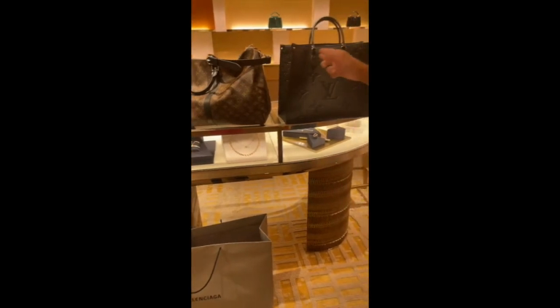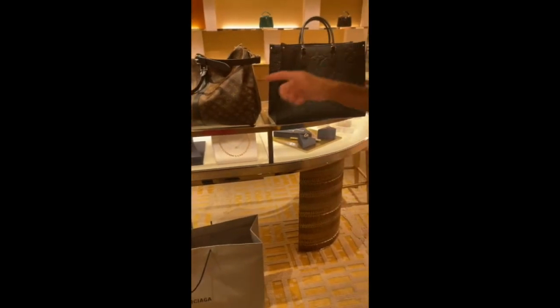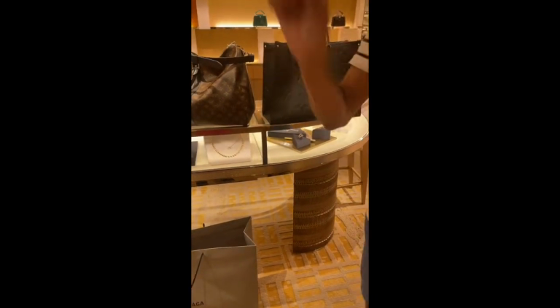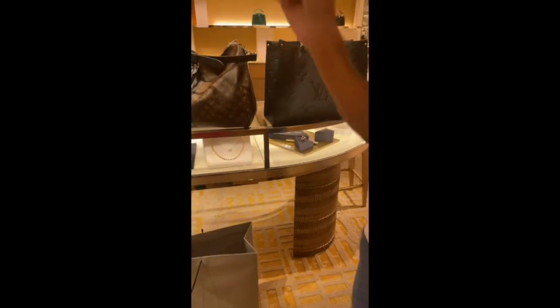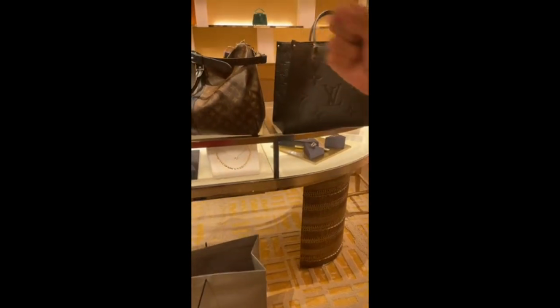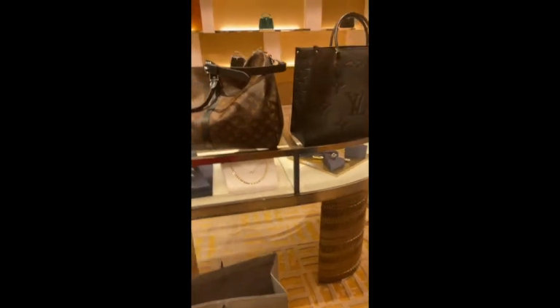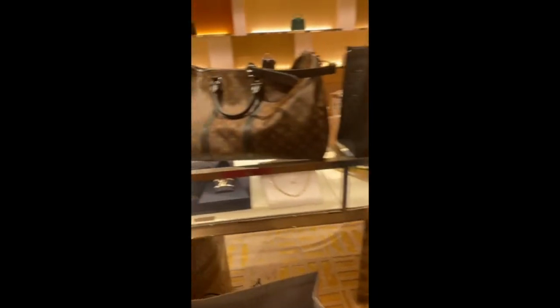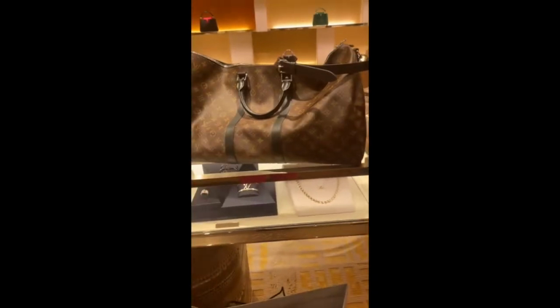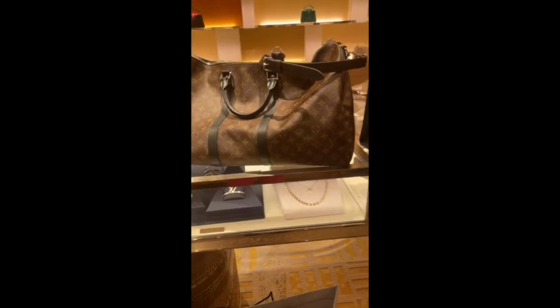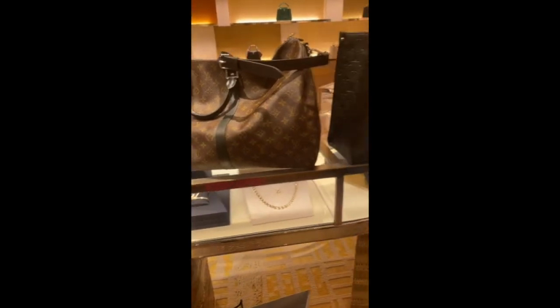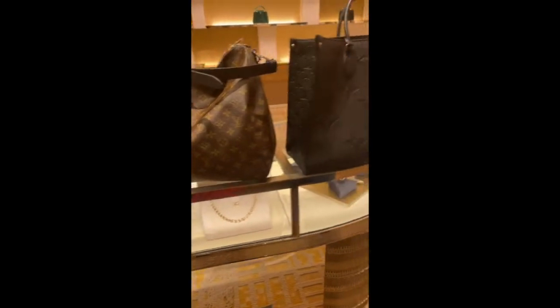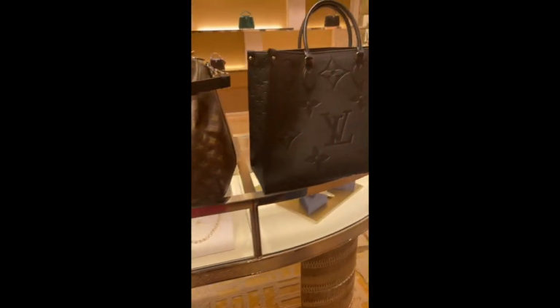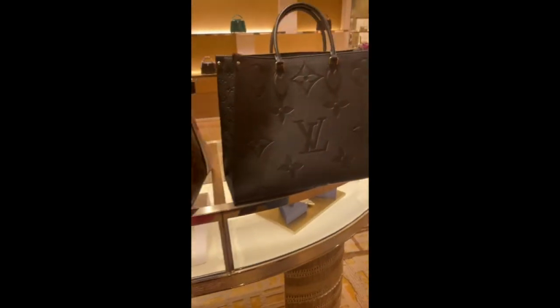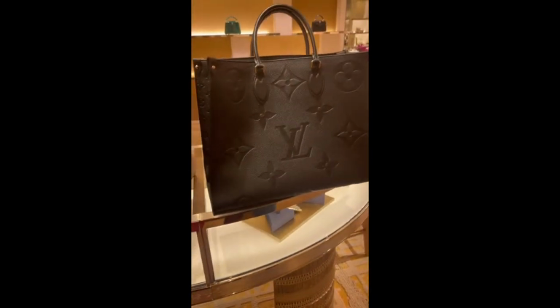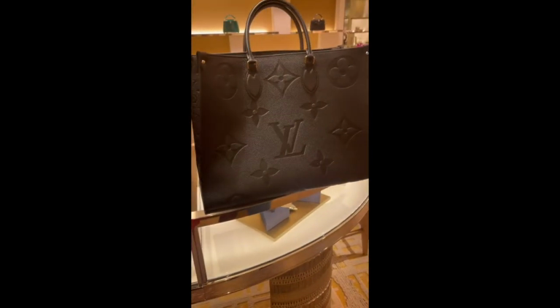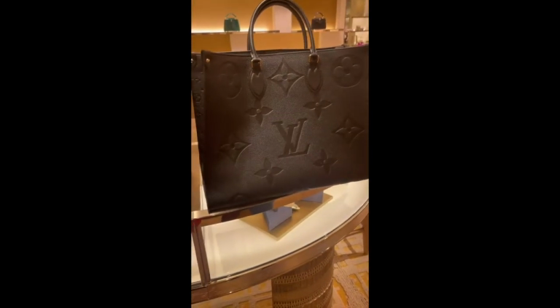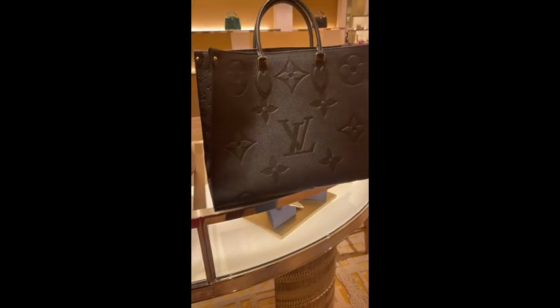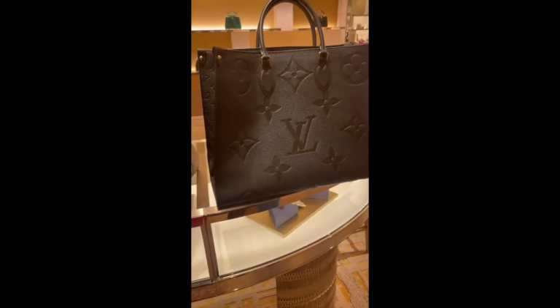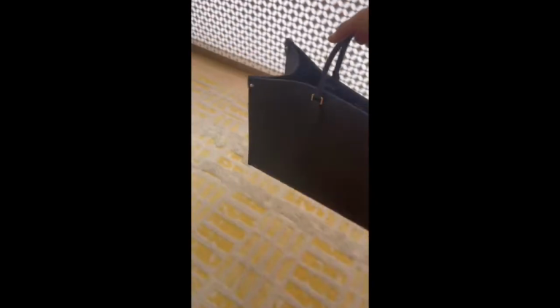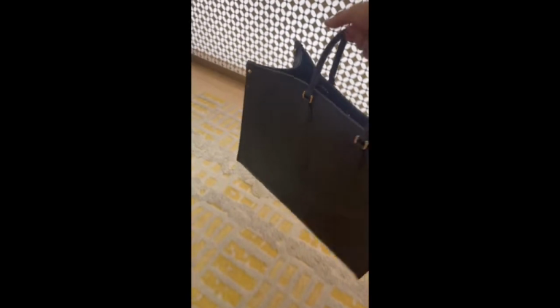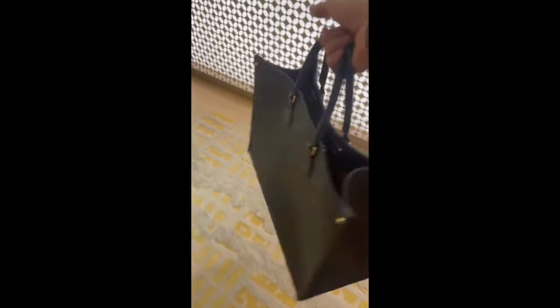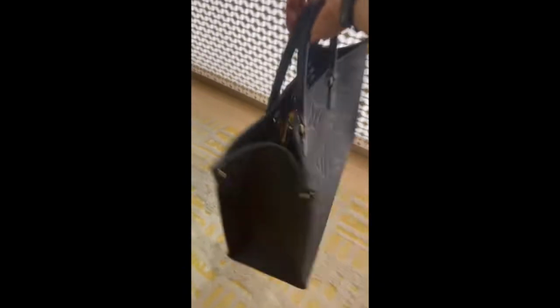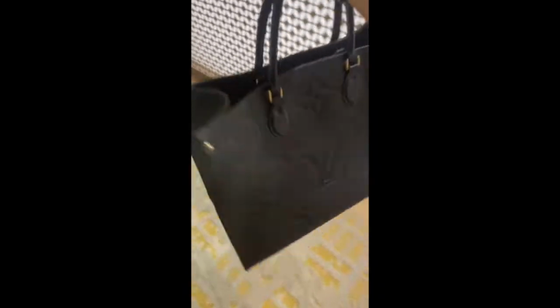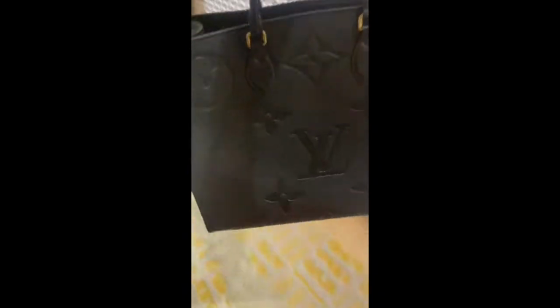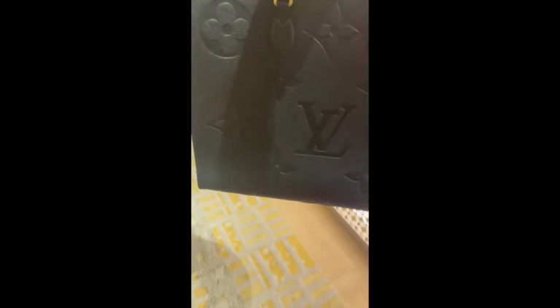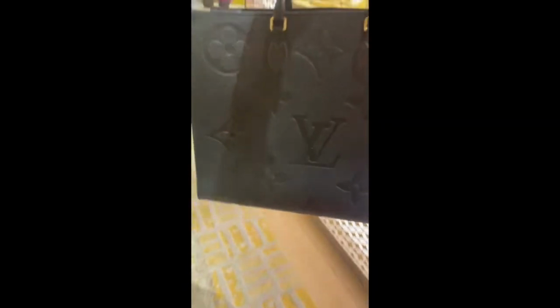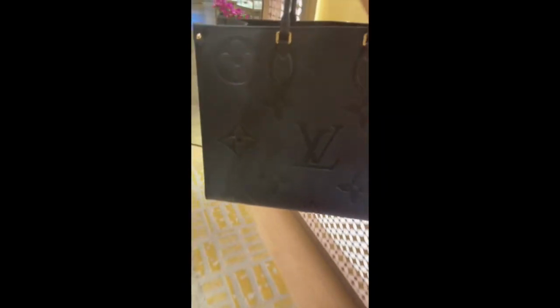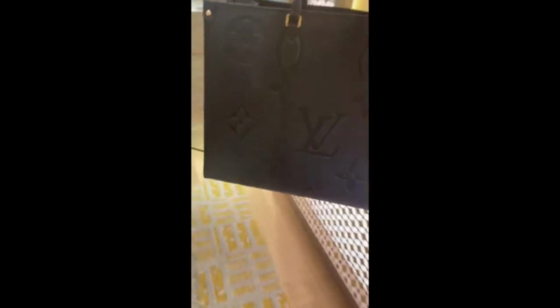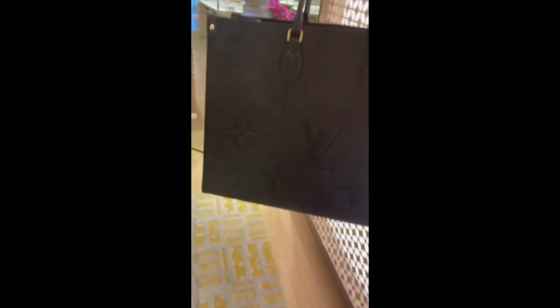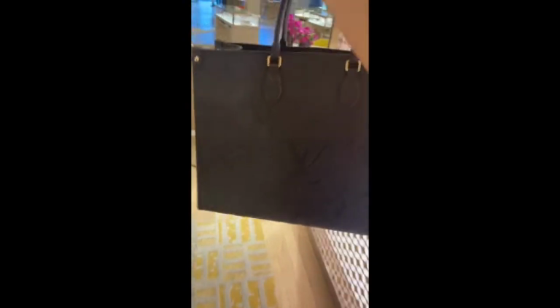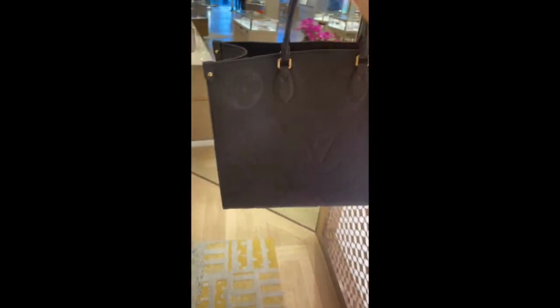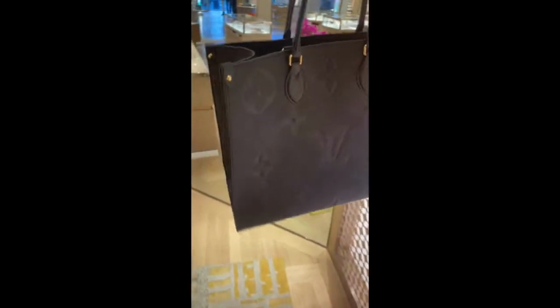That's the On The Go GM bag. It's like a bigger version of their Neverfull, a little more sturdy, and it's got two handle strap sizes in the empreinte leather as well.